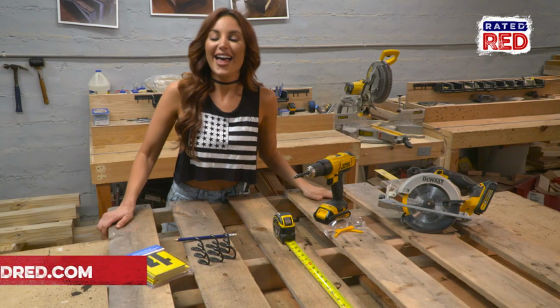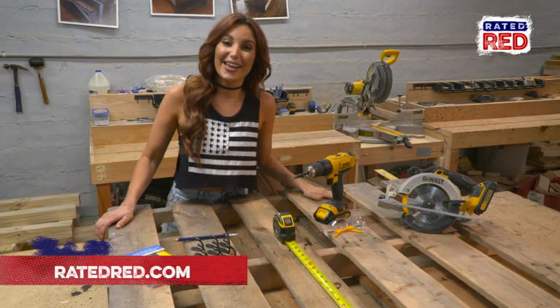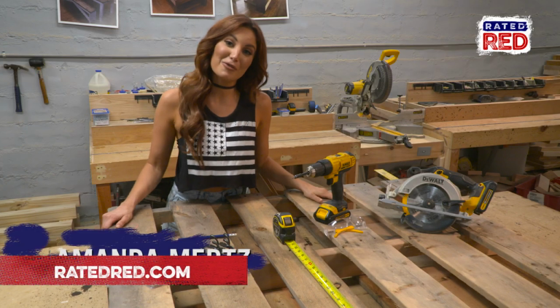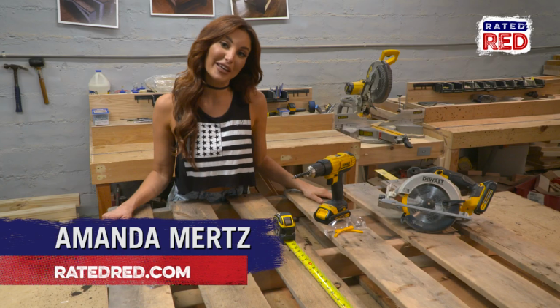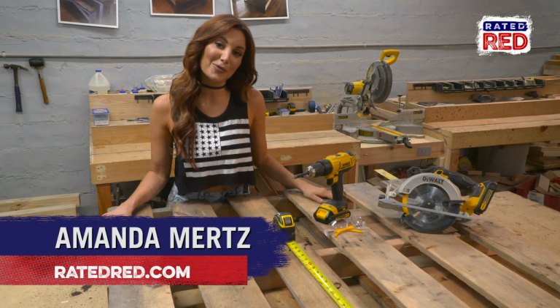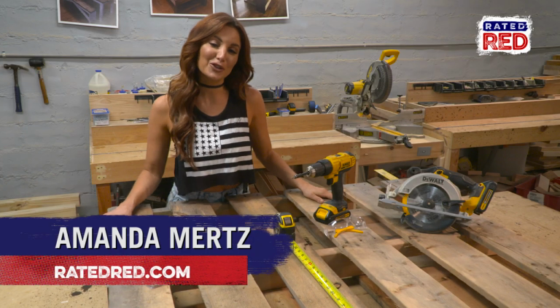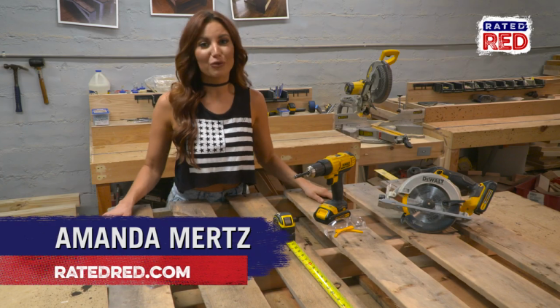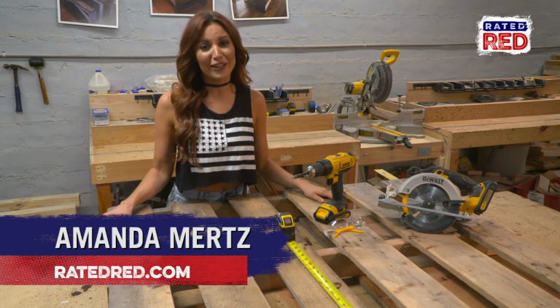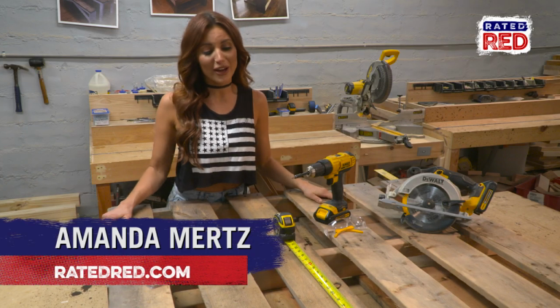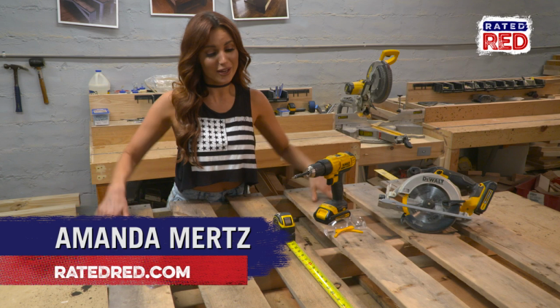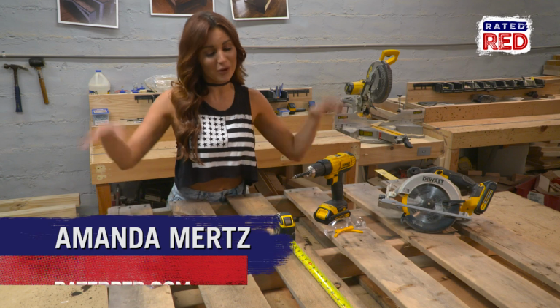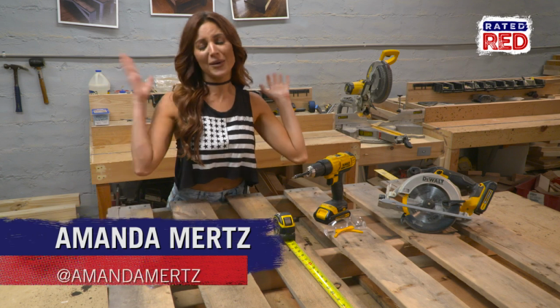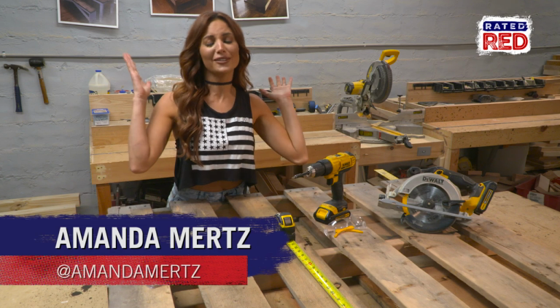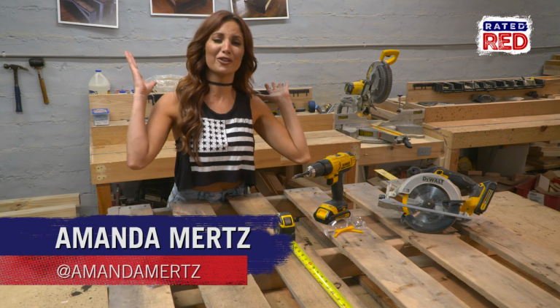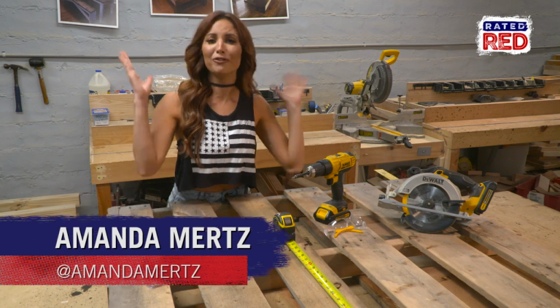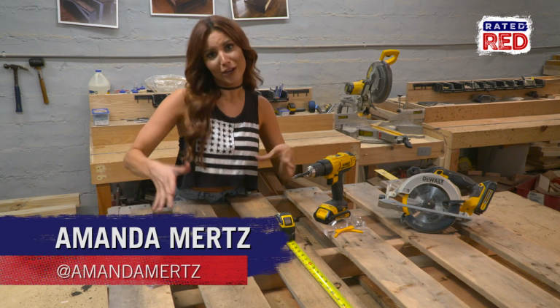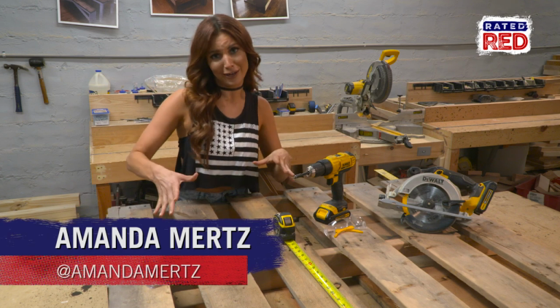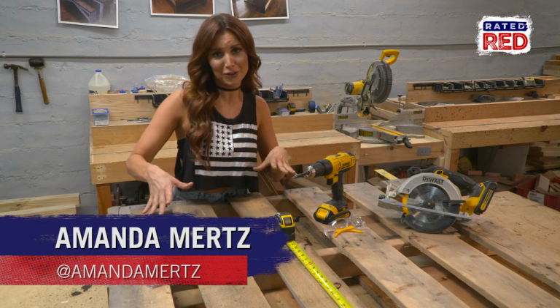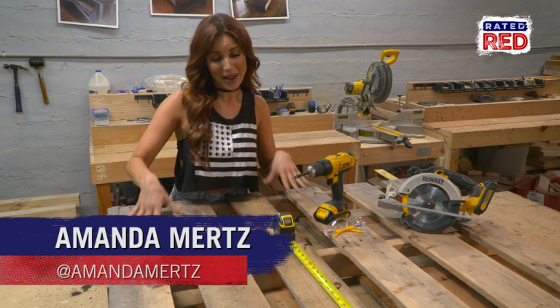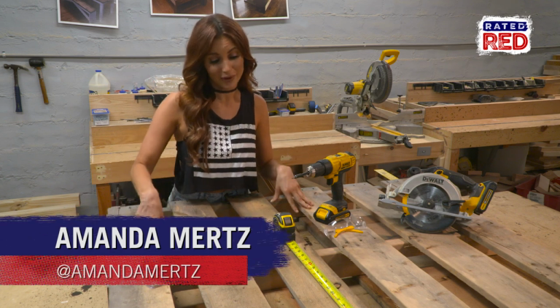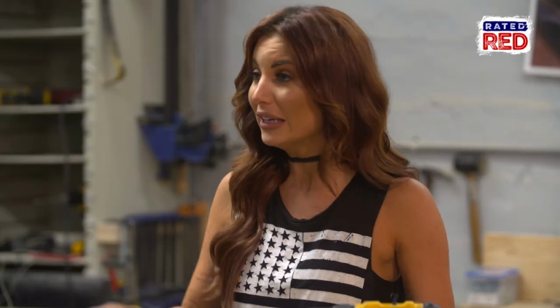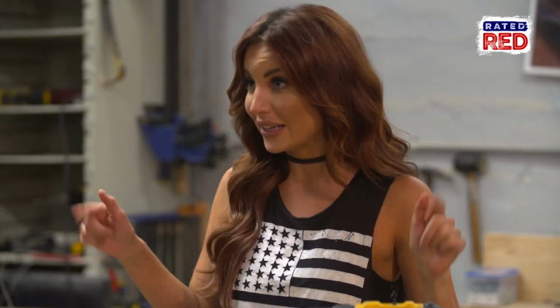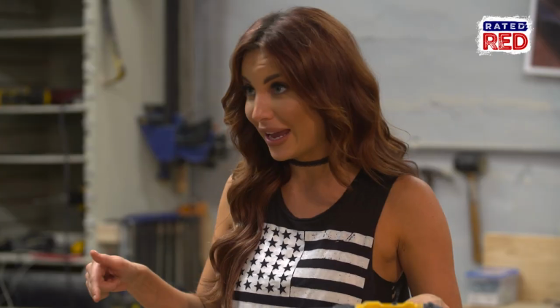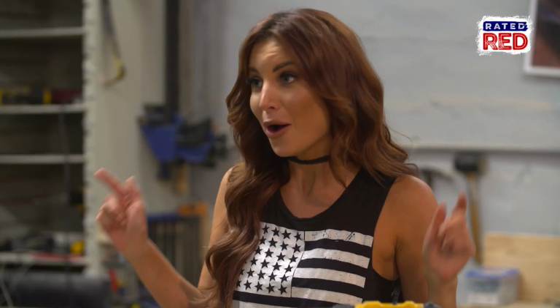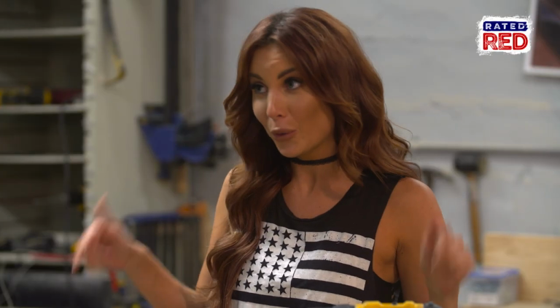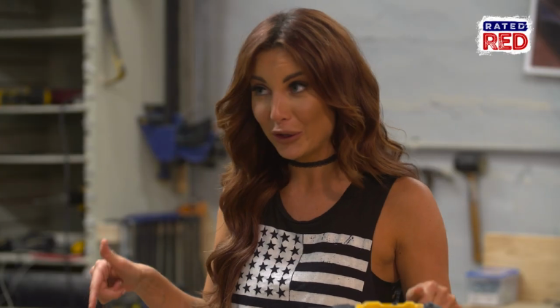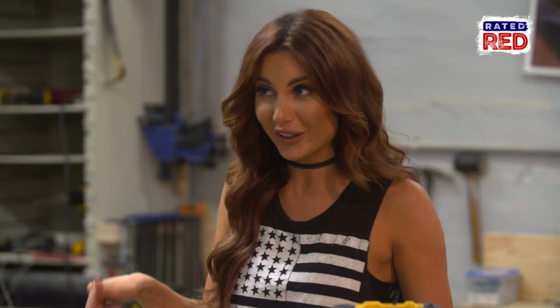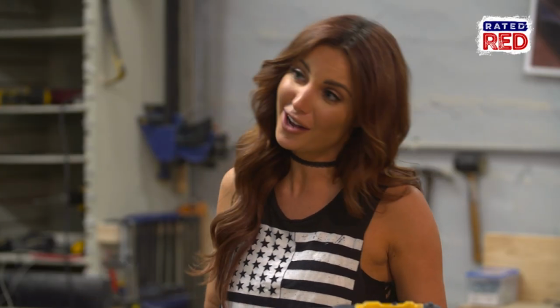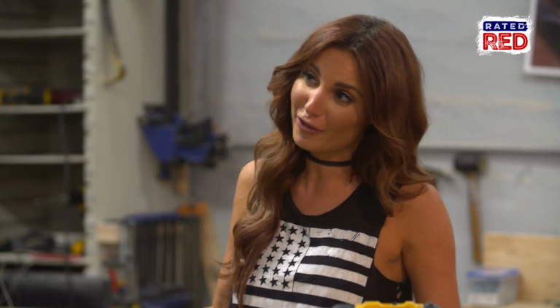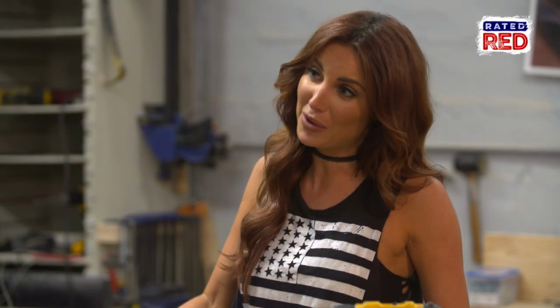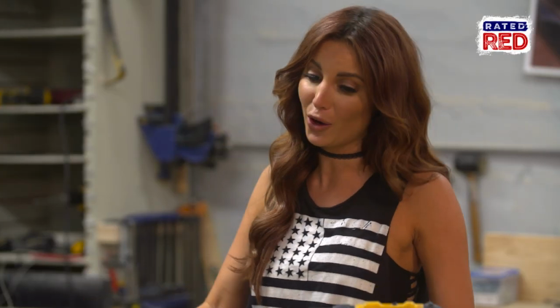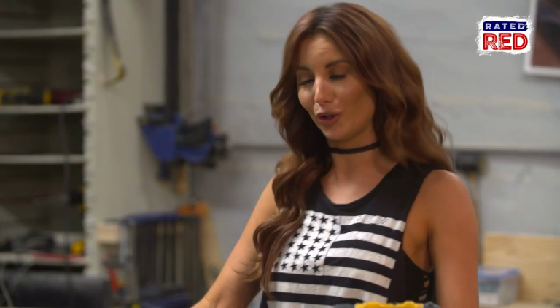Hey, I'm Amanda Mertz with Rated Red, and we are about to tear the heck out of this pallet. Today we're building a coffee mug holder.